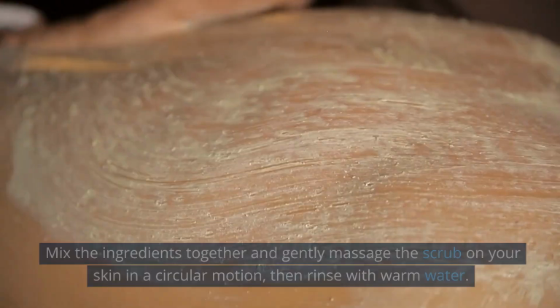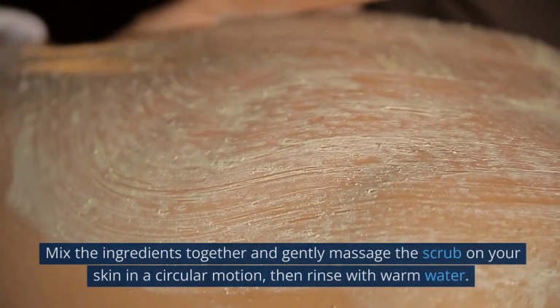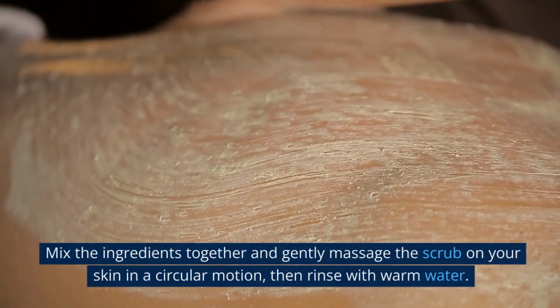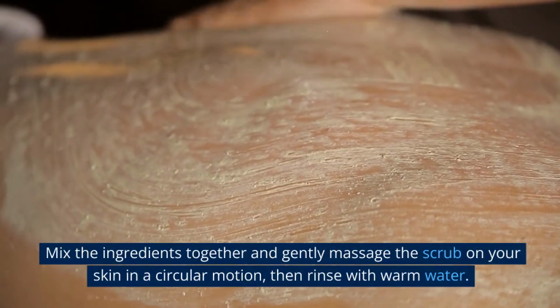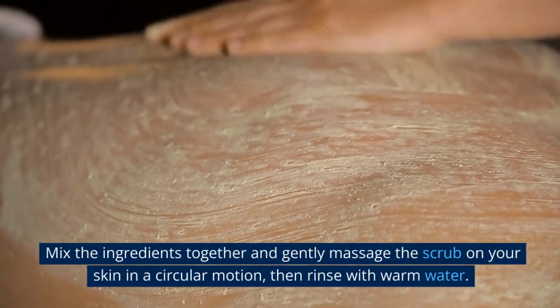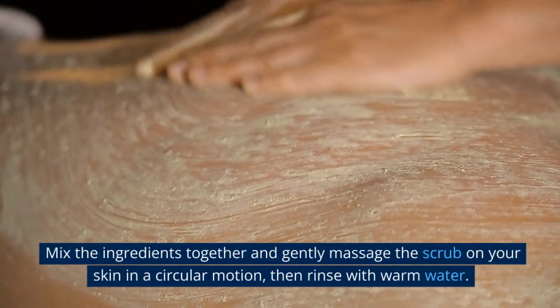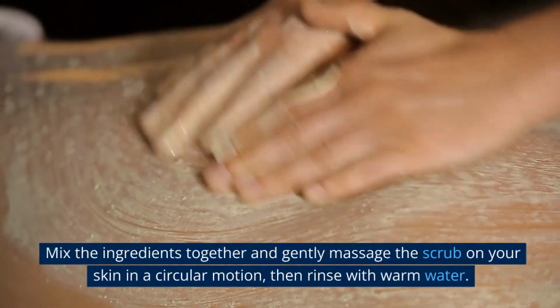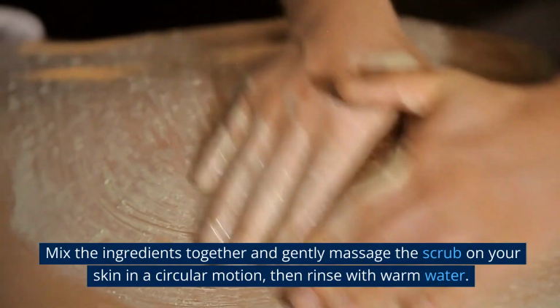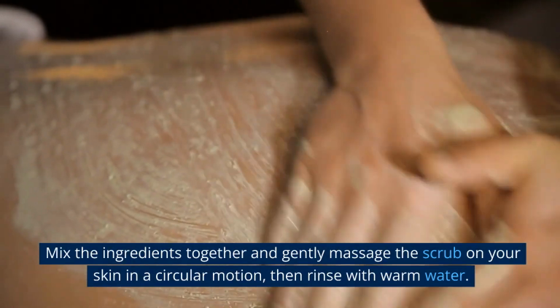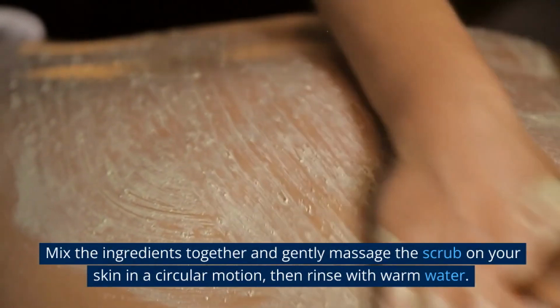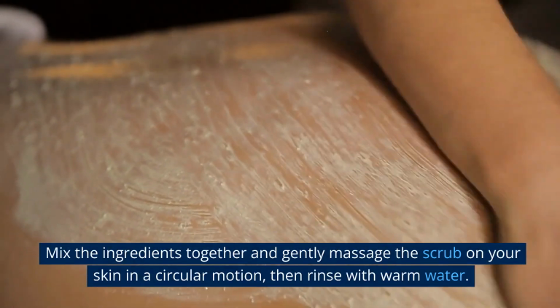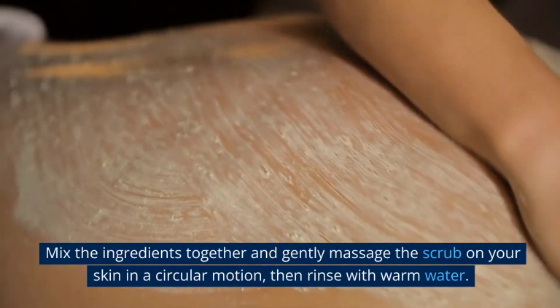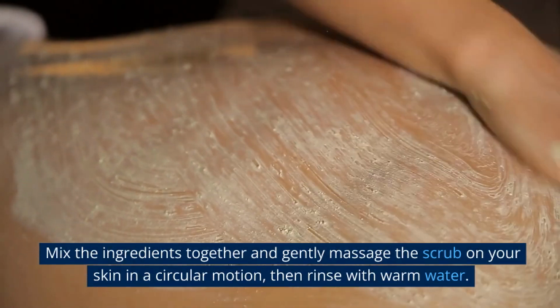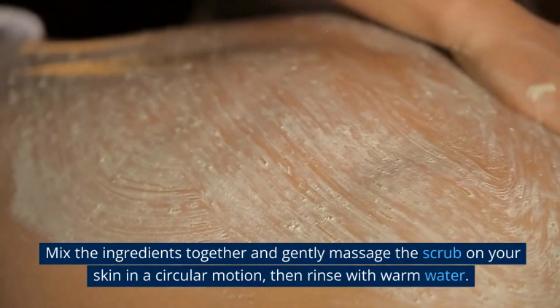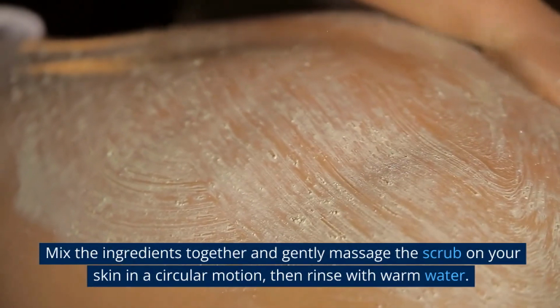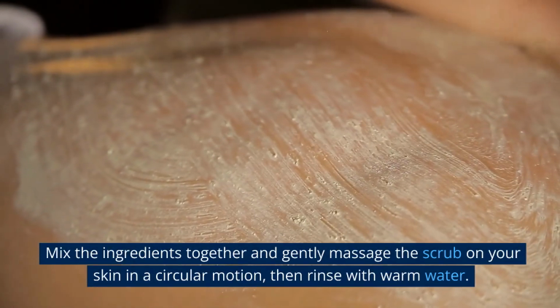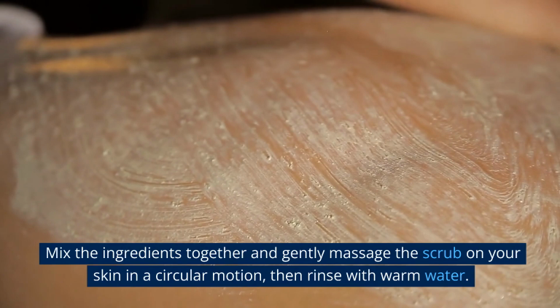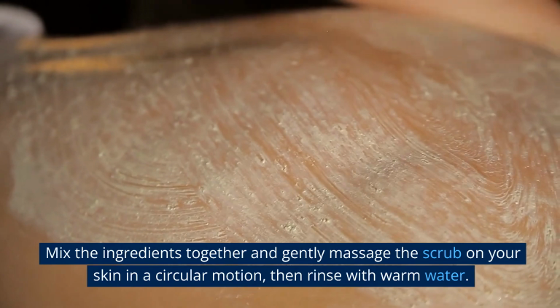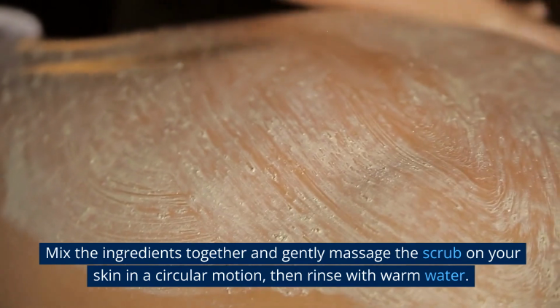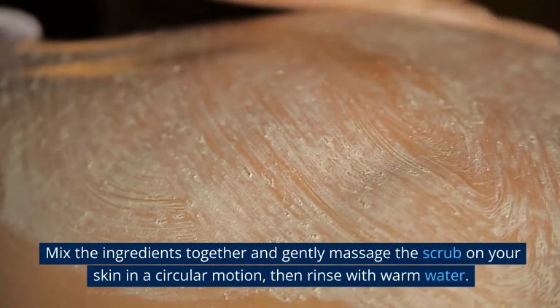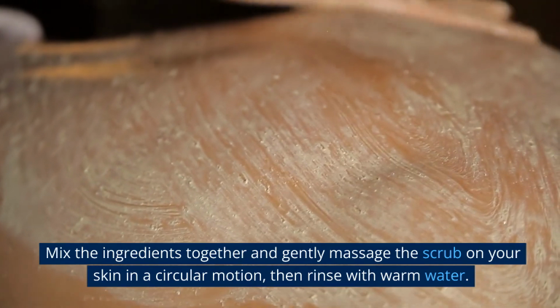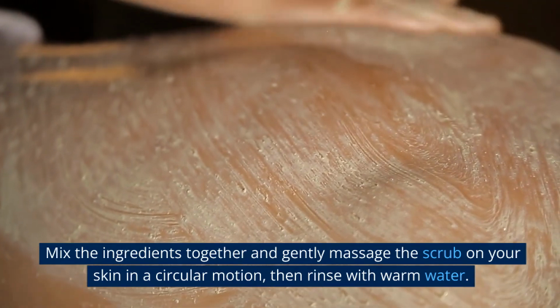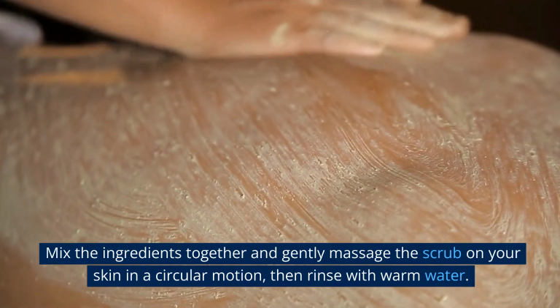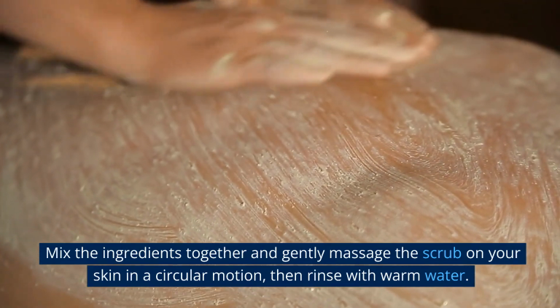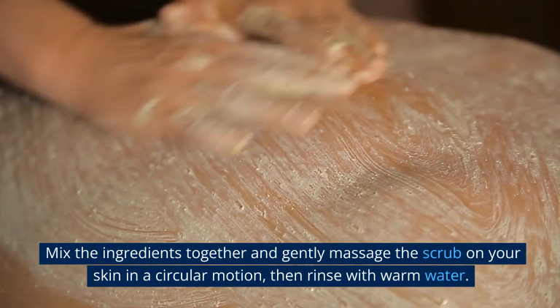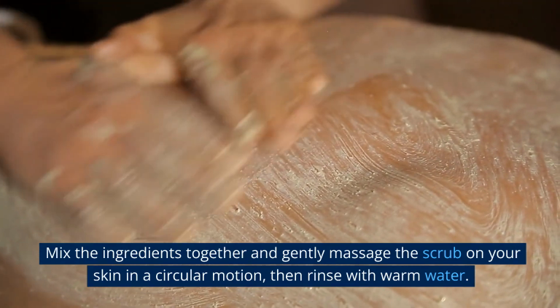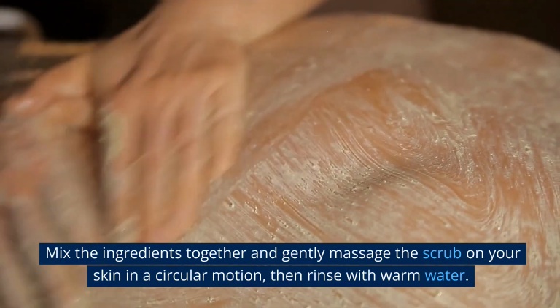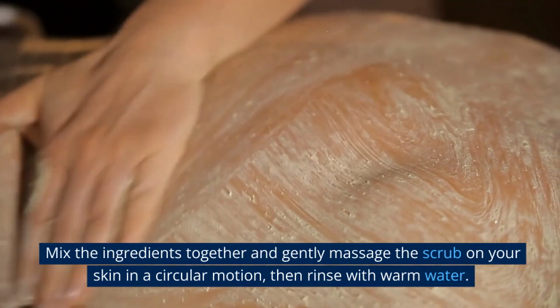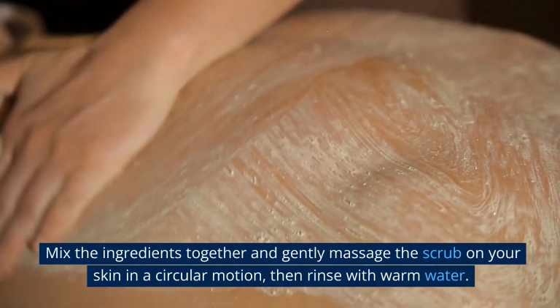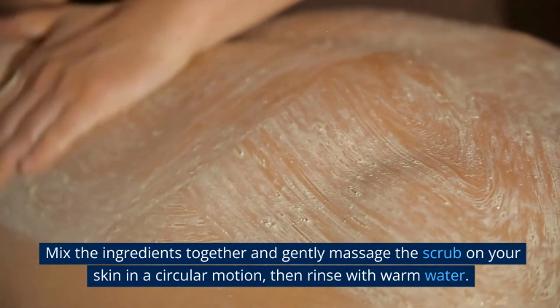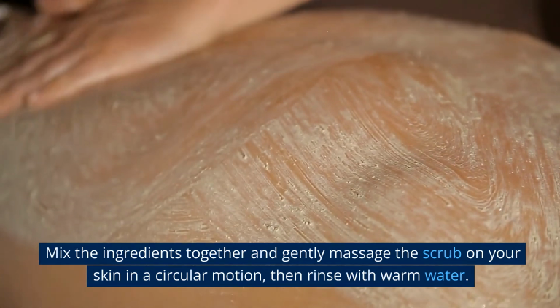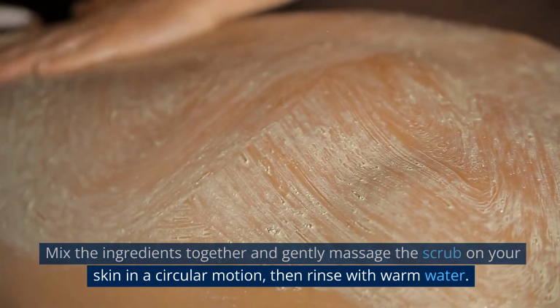Mix the ingredients together and gently massage the scrub on your skin in a circular motion, then rinse with warm water.